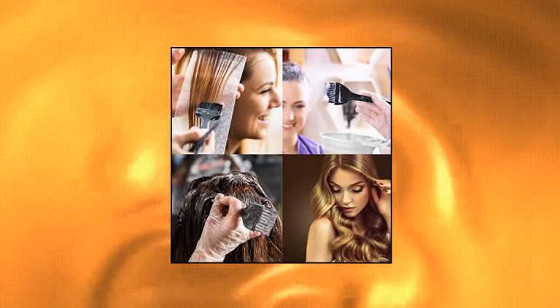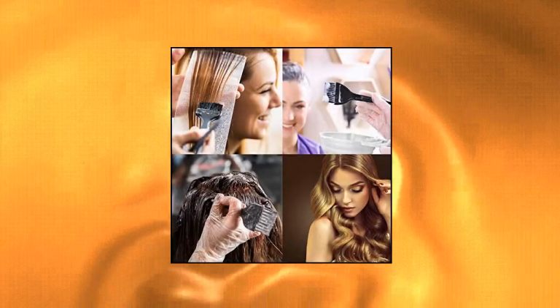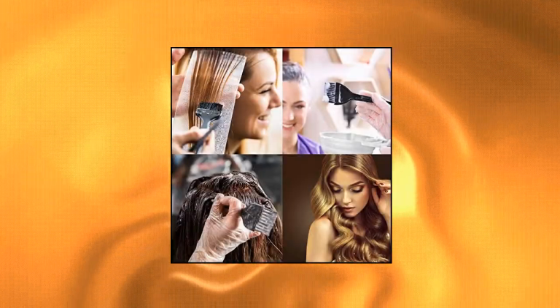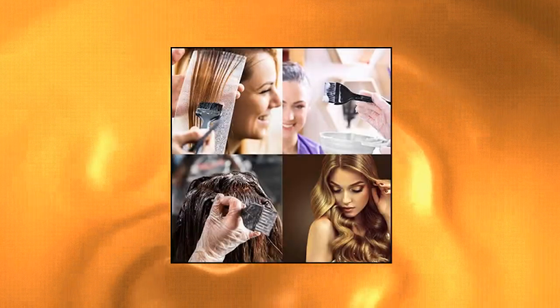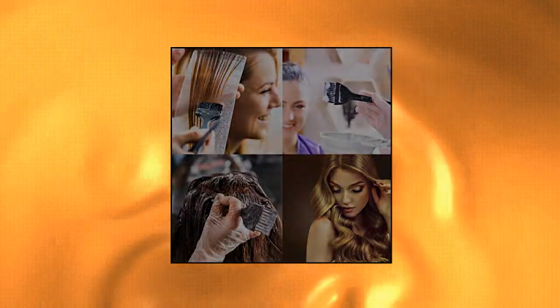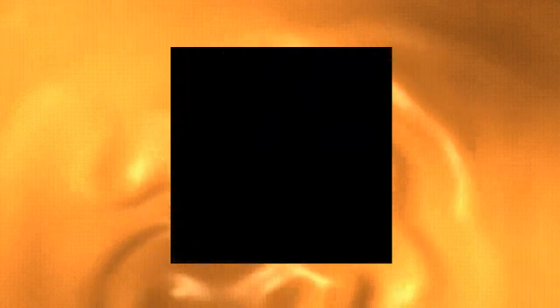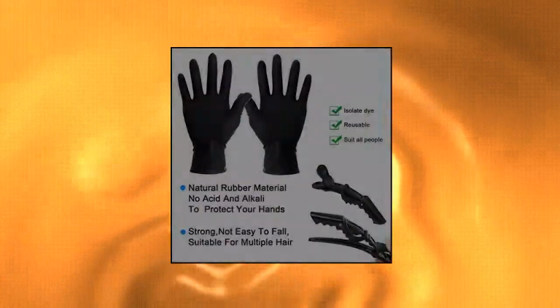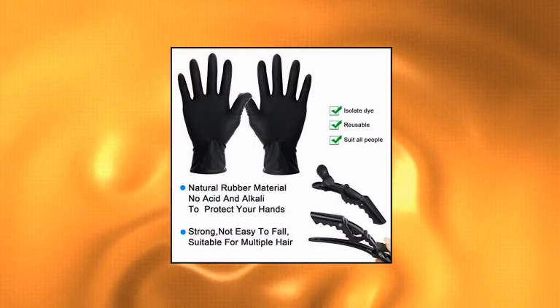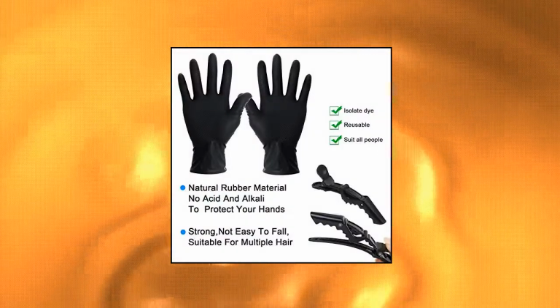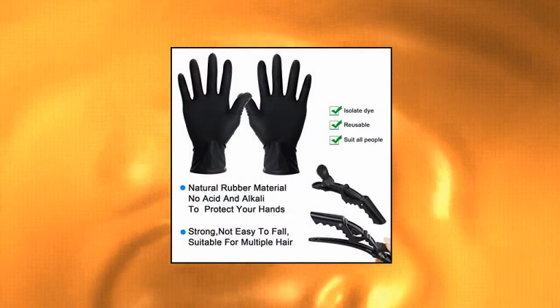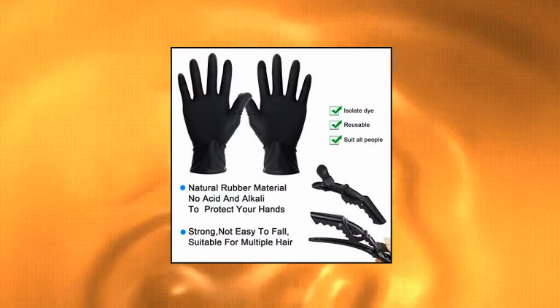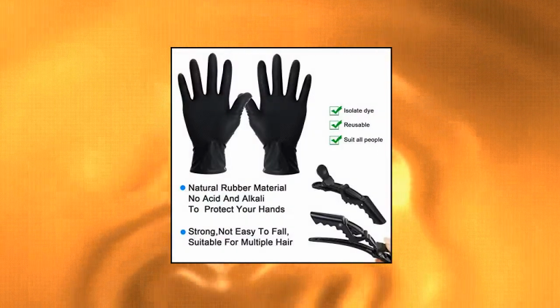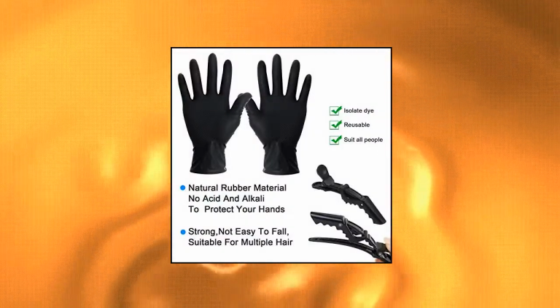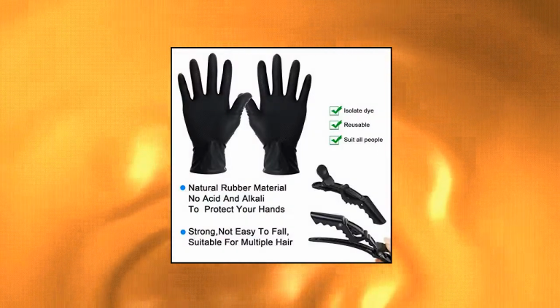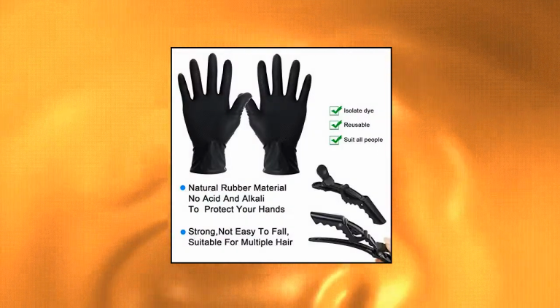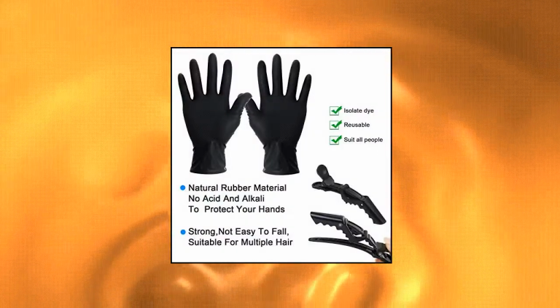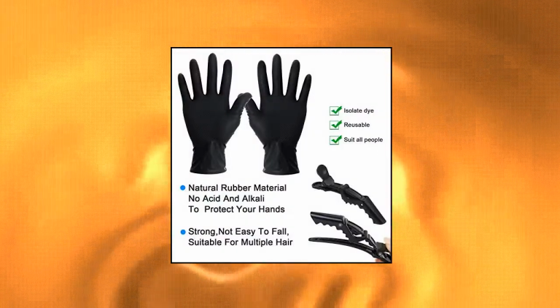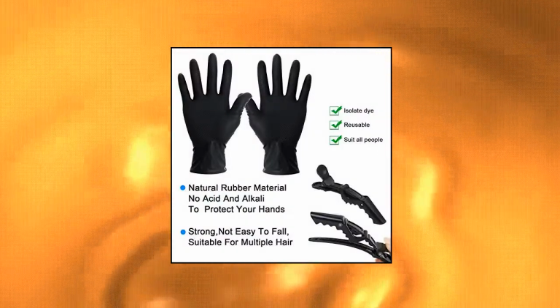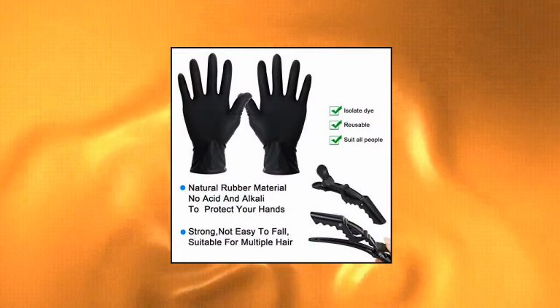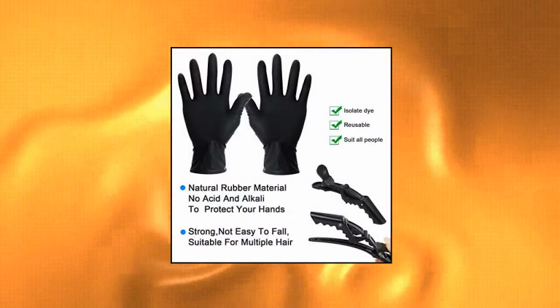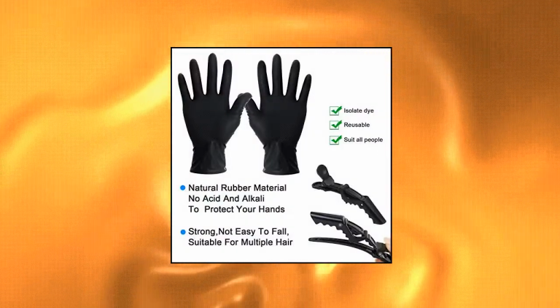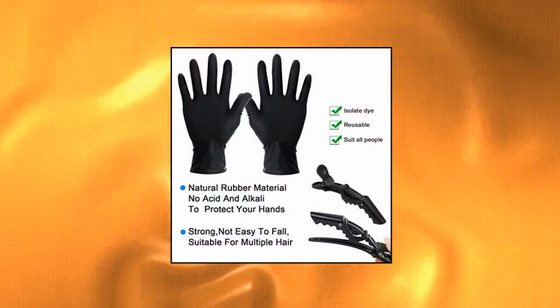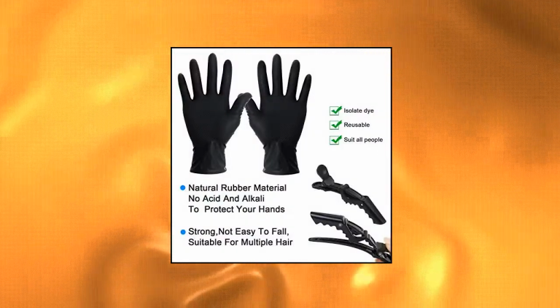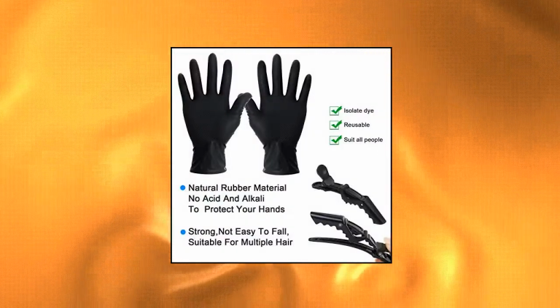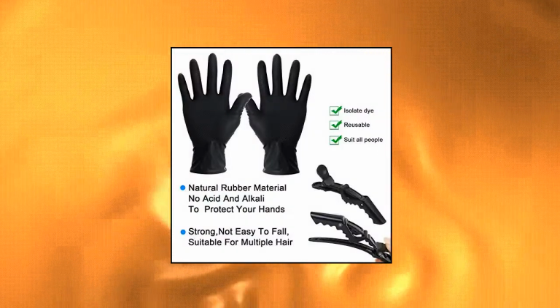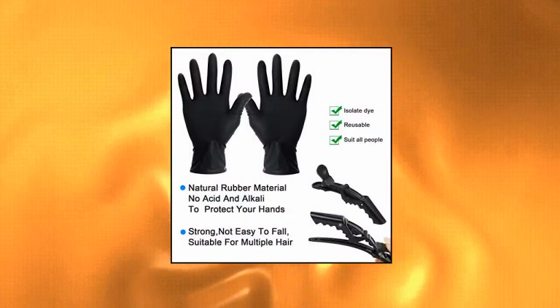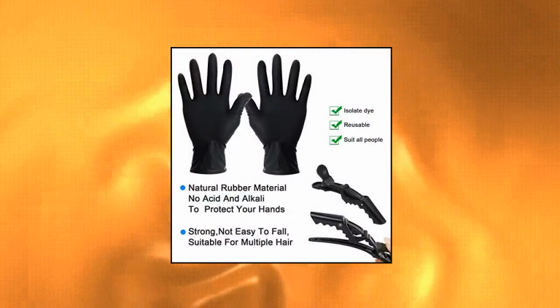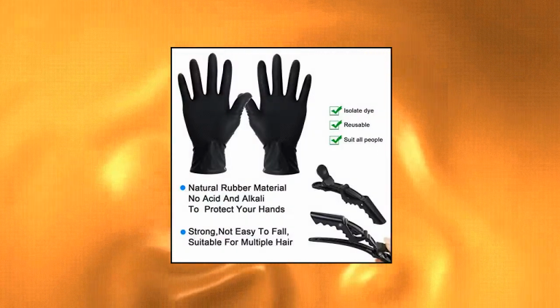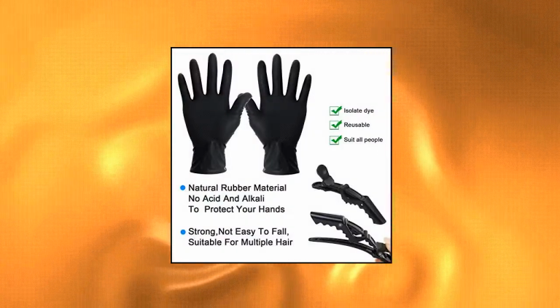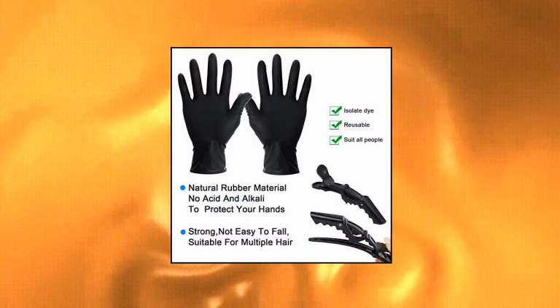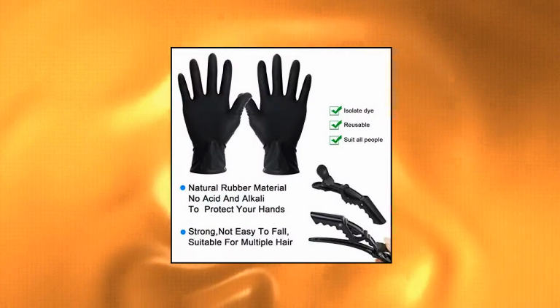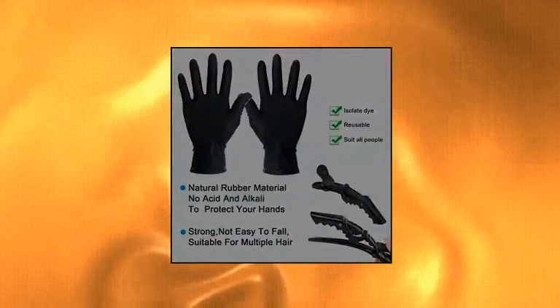Premium material makes sure you can use it again for long term. Just wash and dry and you'll get a new set.